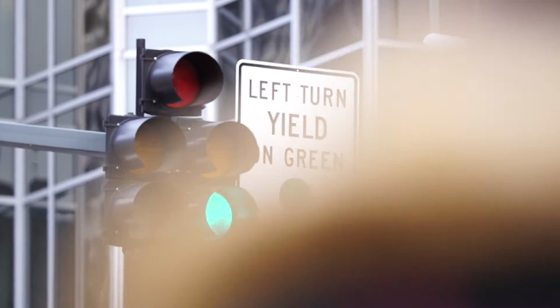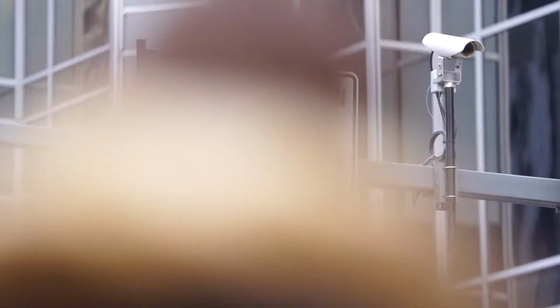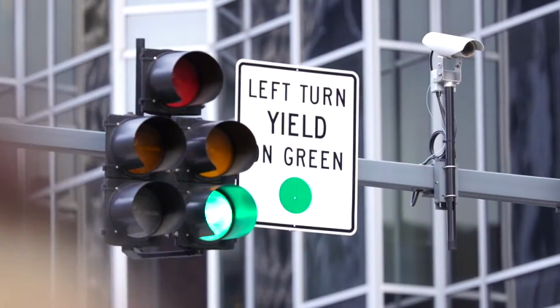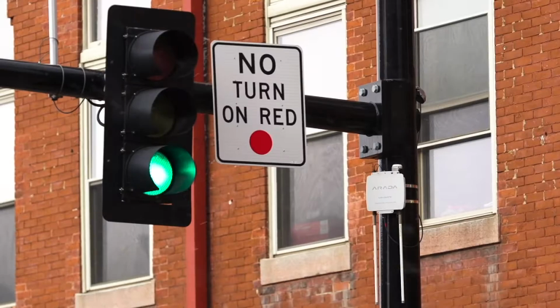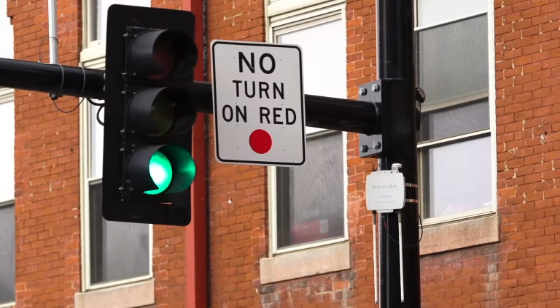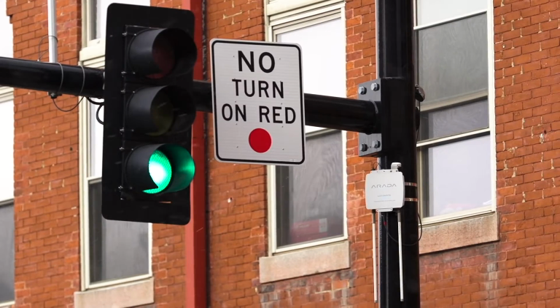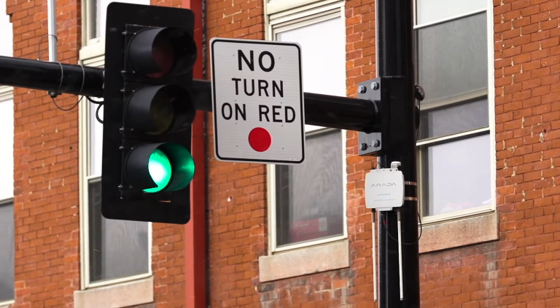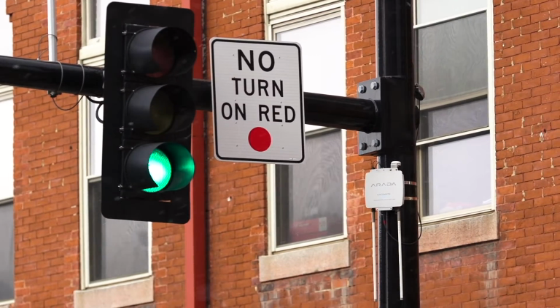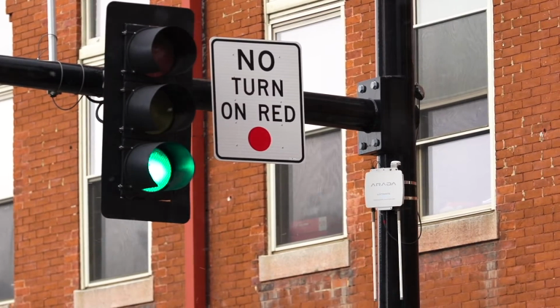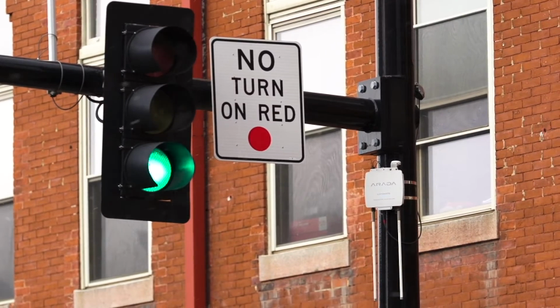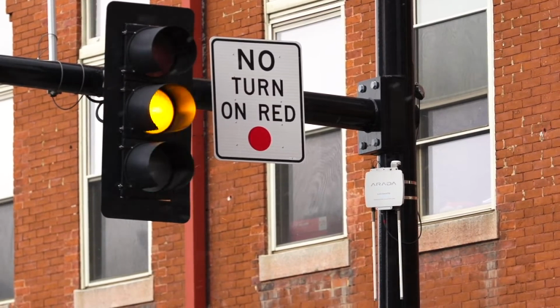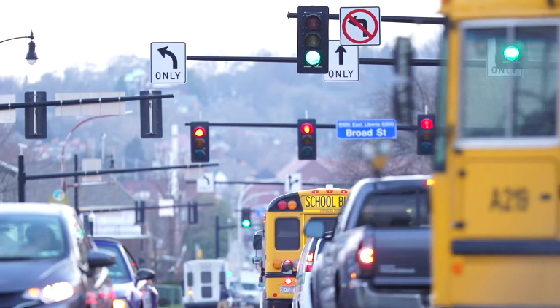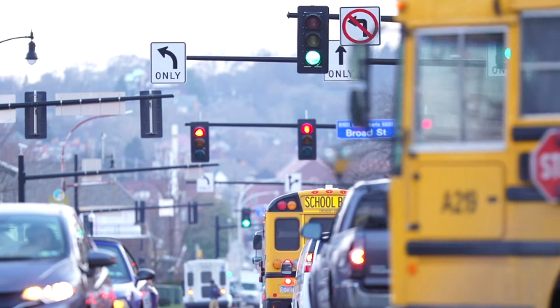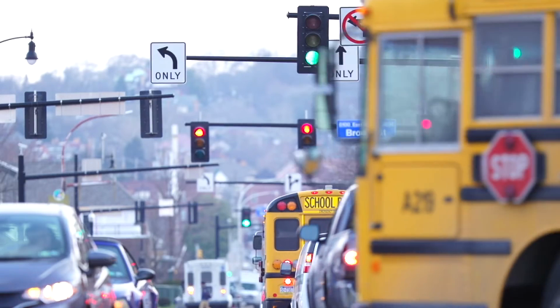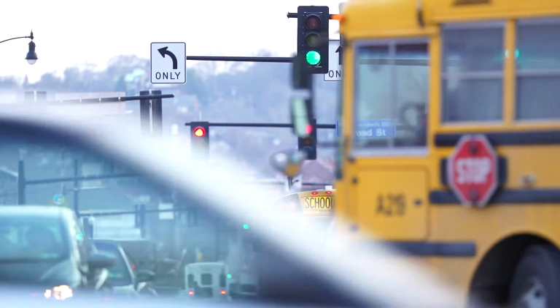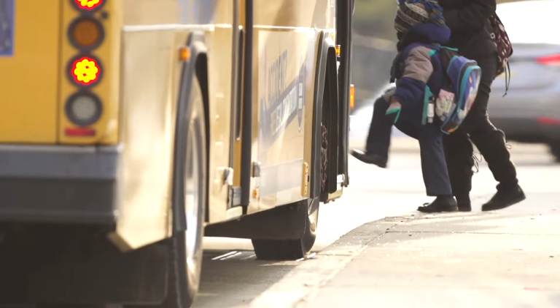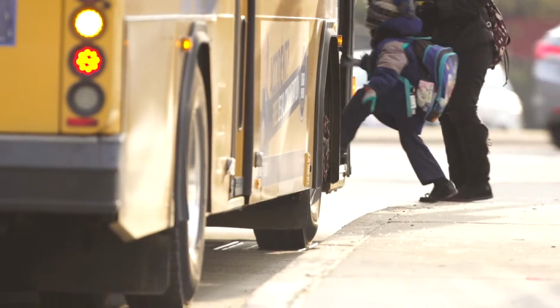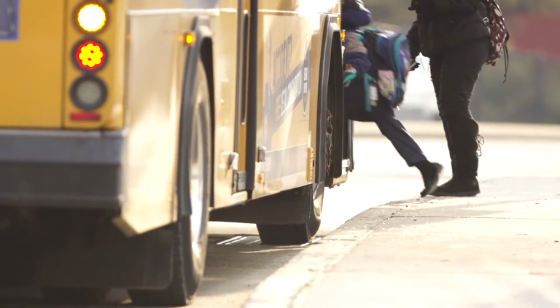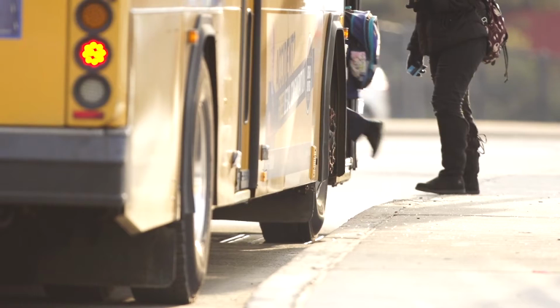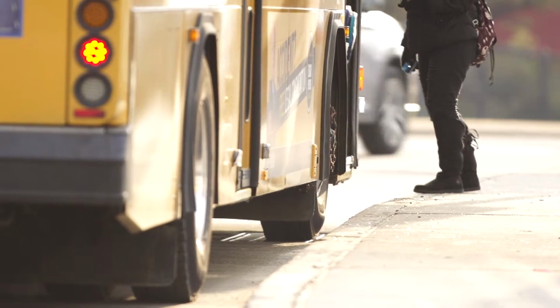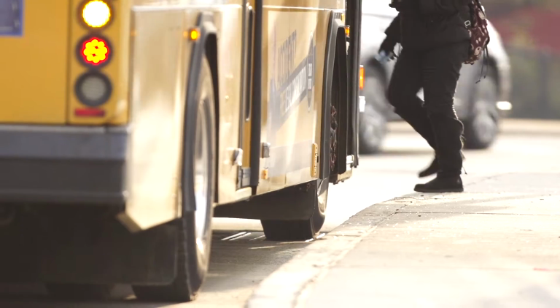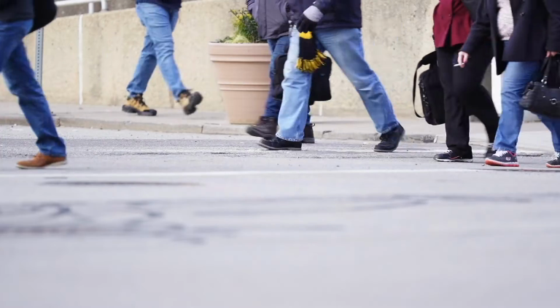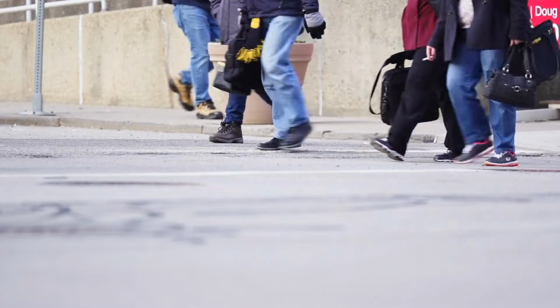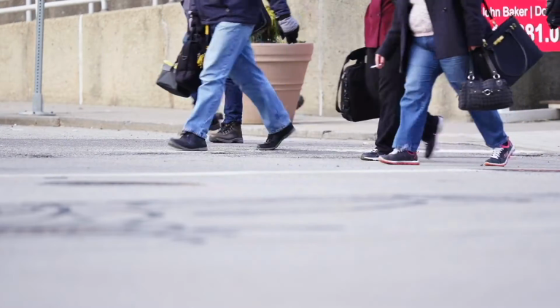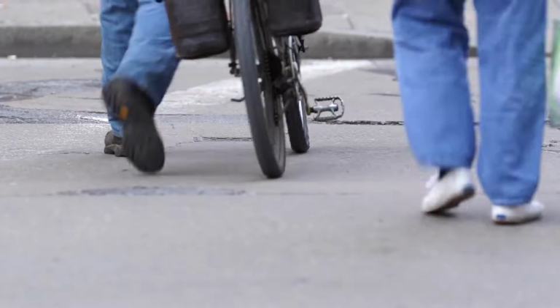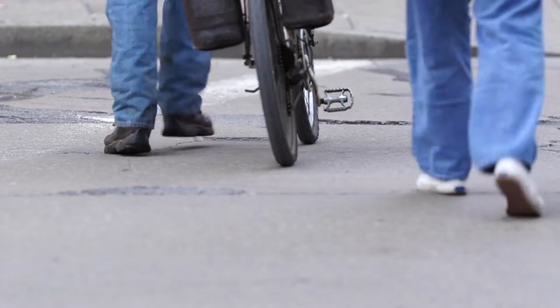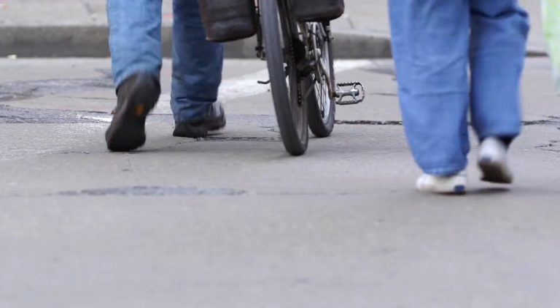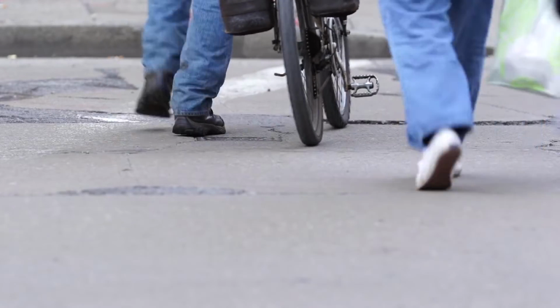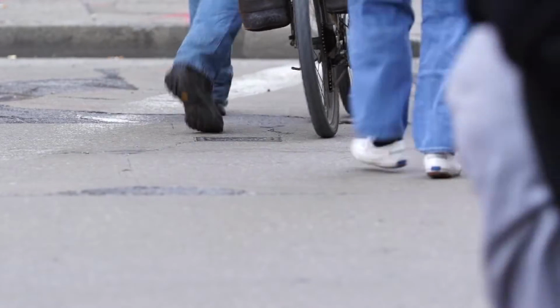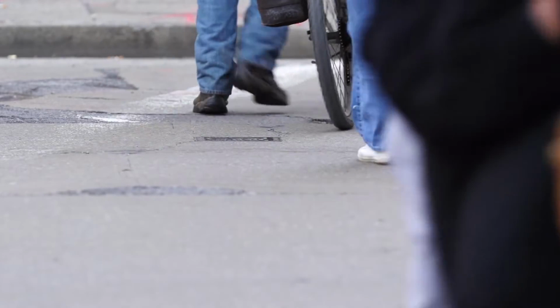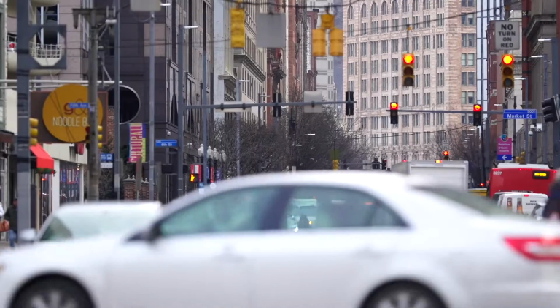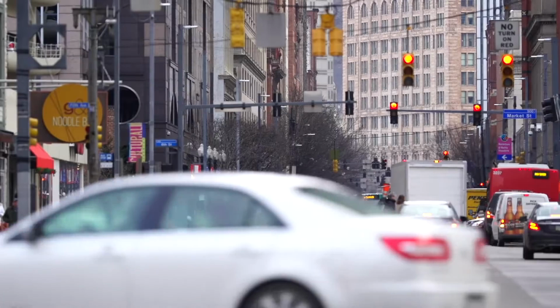I see SureTrack as a piece of the mobility puzzle, key to quality of life, equity of opportunity, and economic benefit.